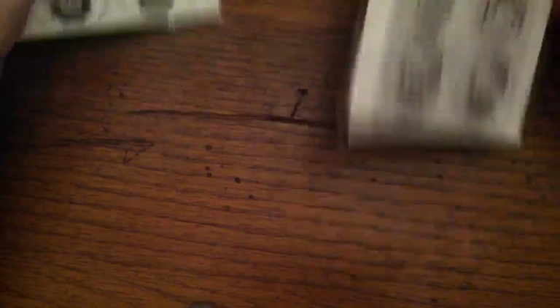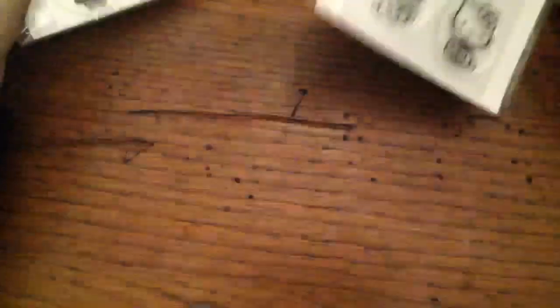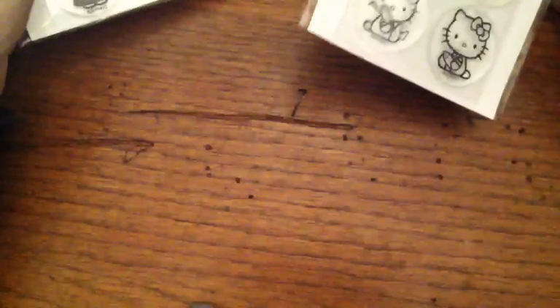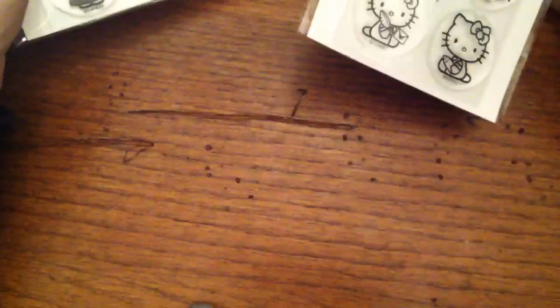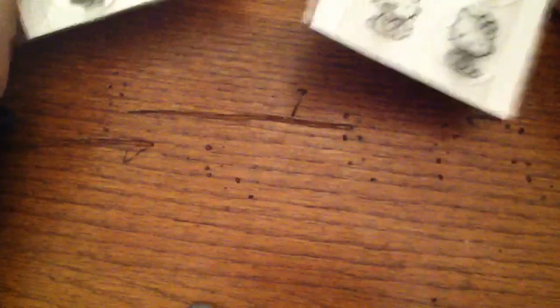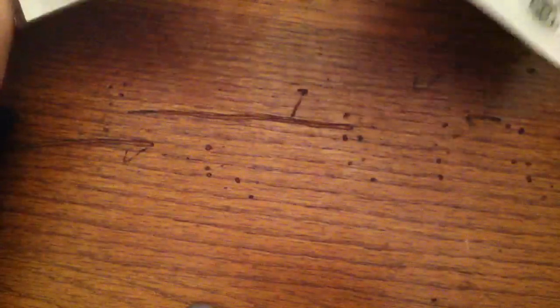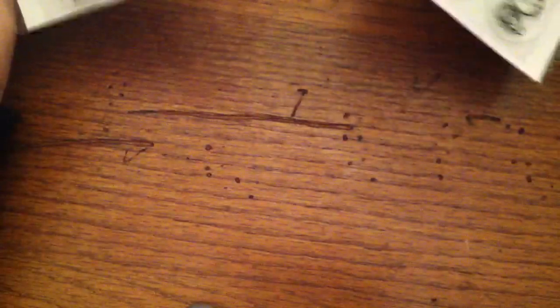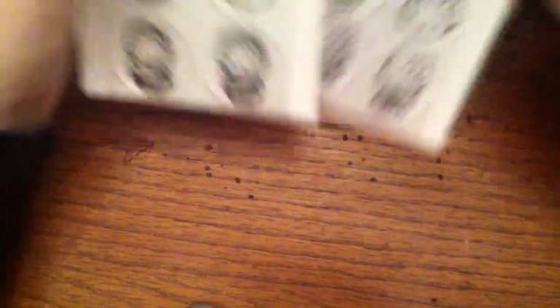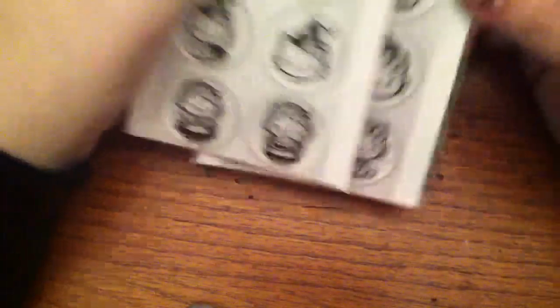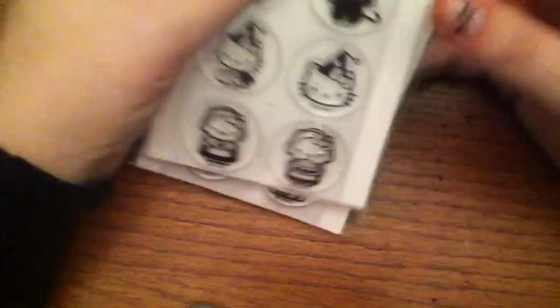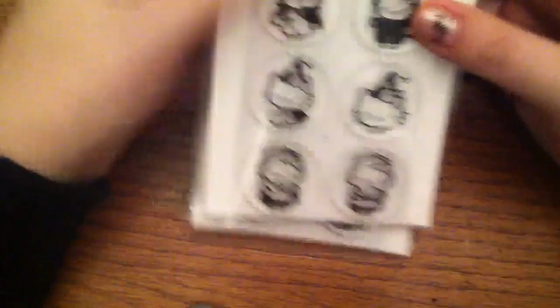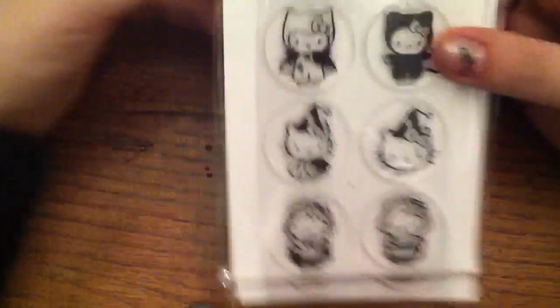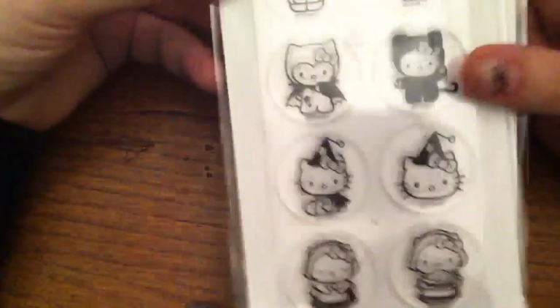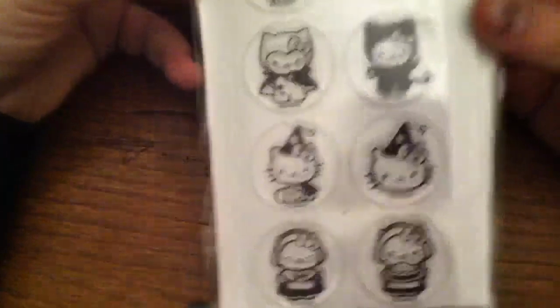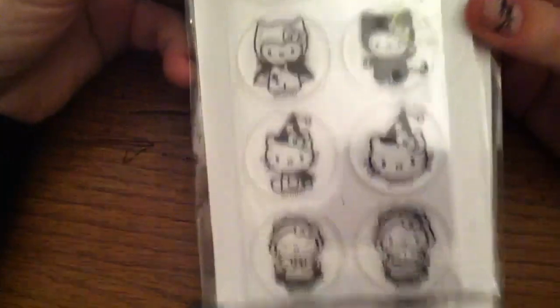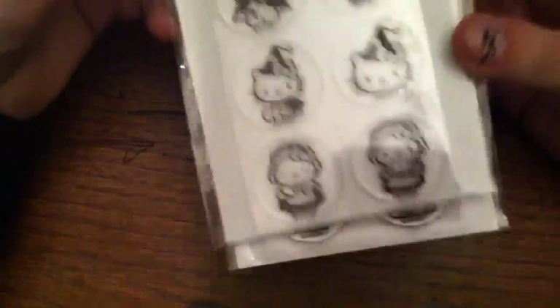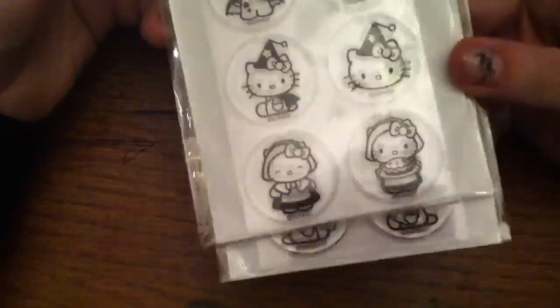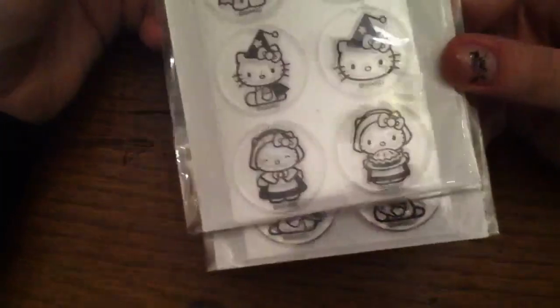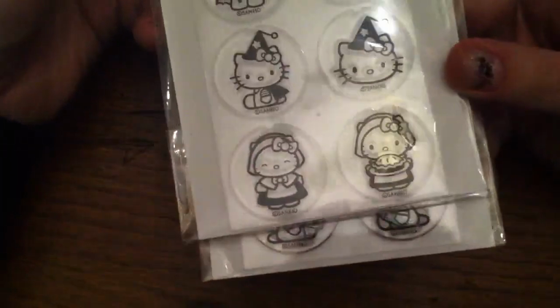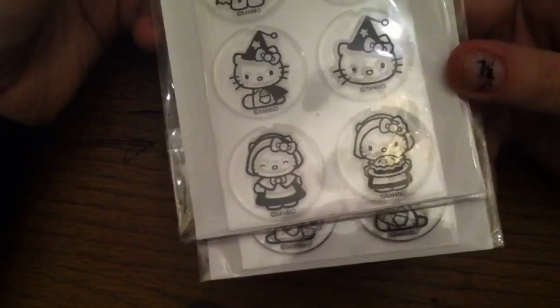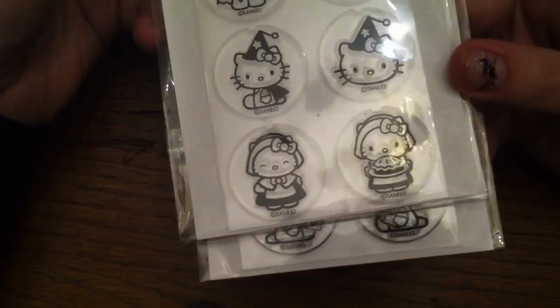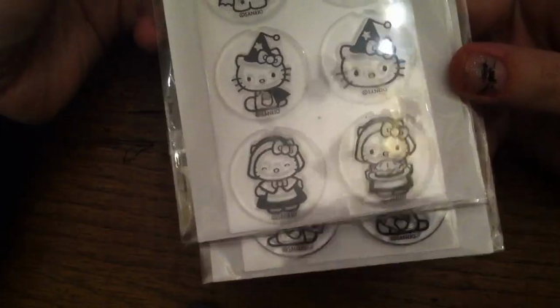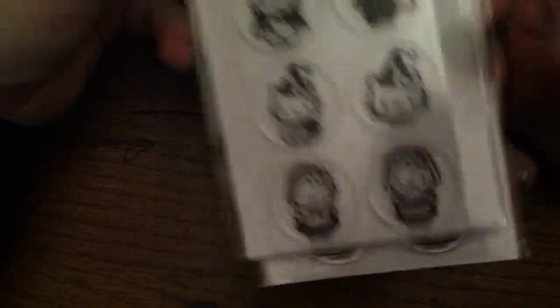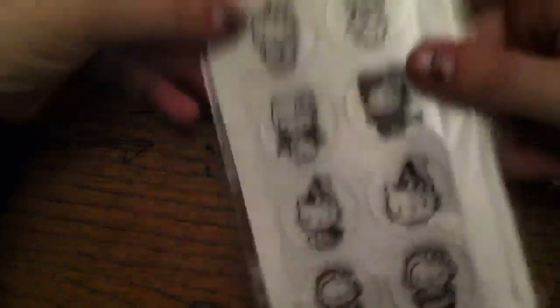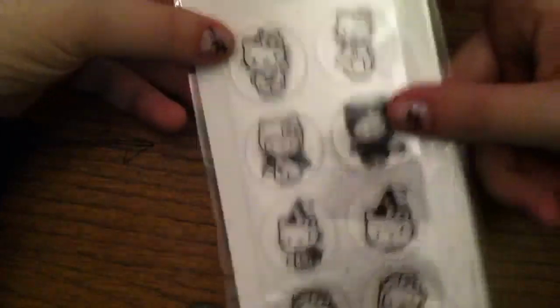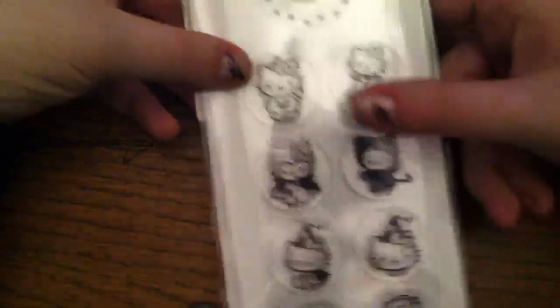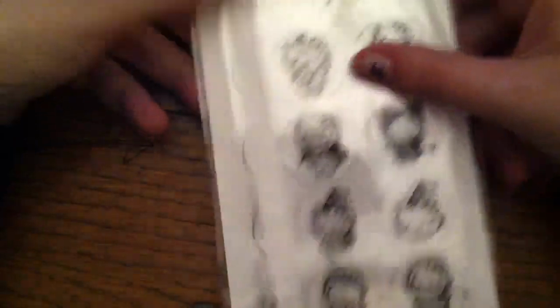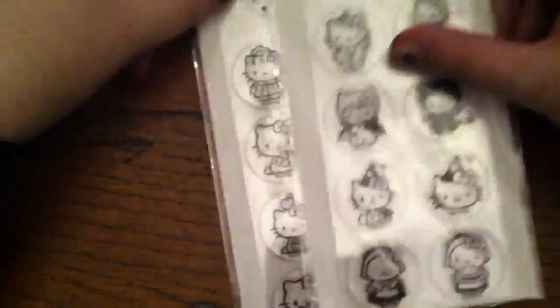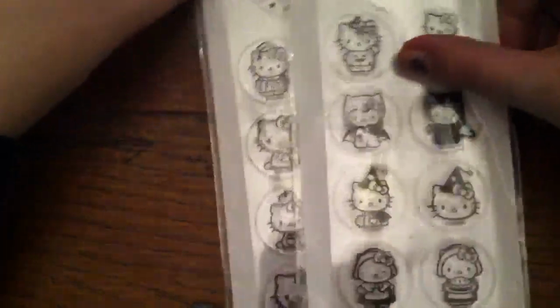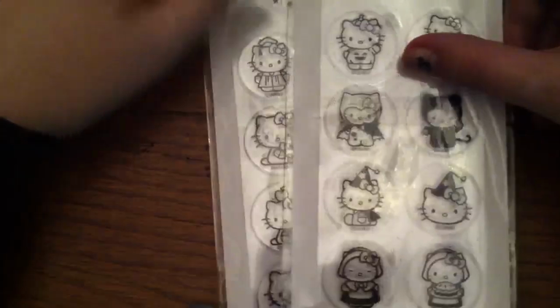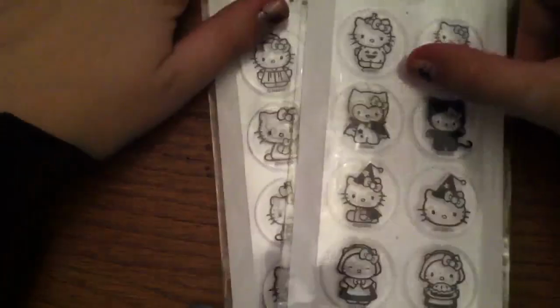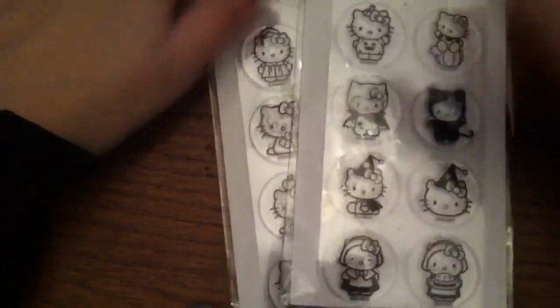To be quite honest, they're all must-haves for me, because I love me some Hello Kitty. I just thought they were so cute.